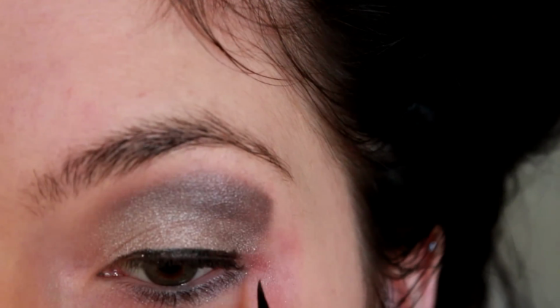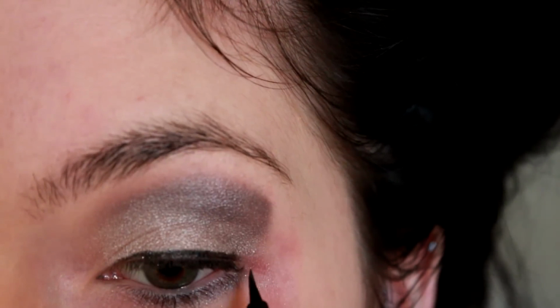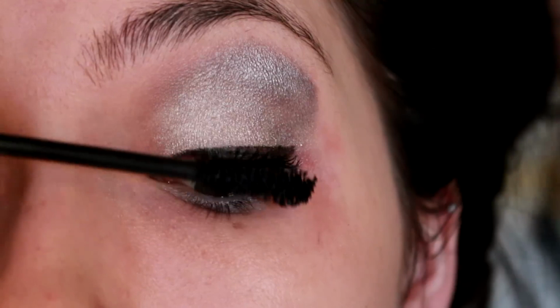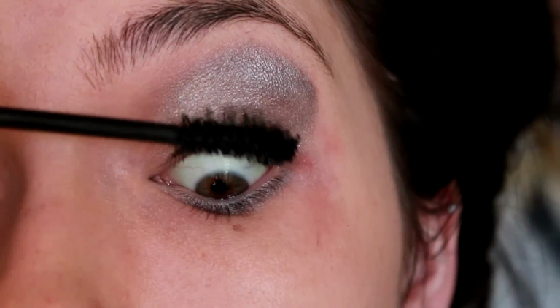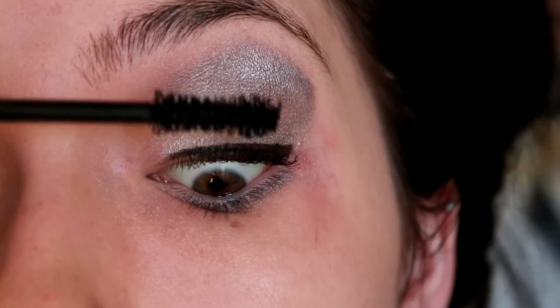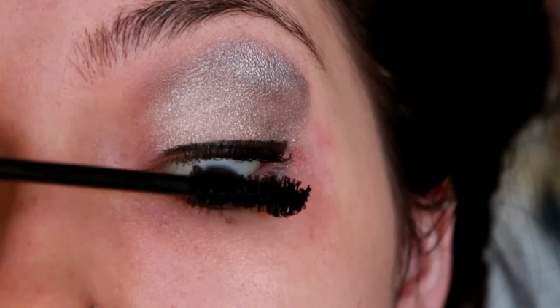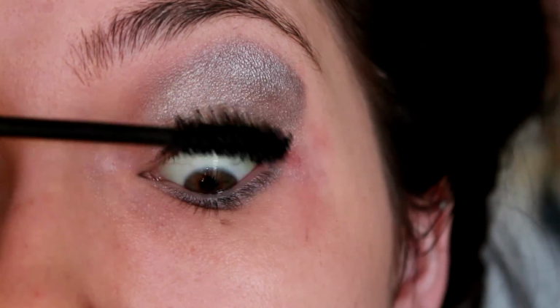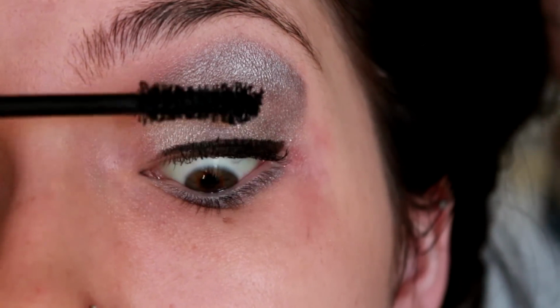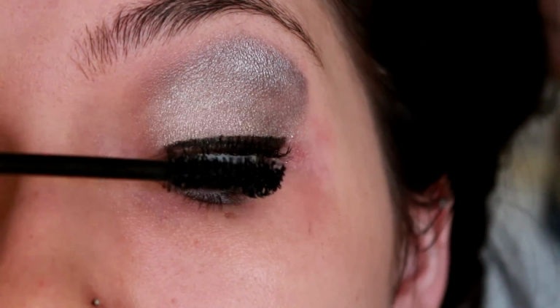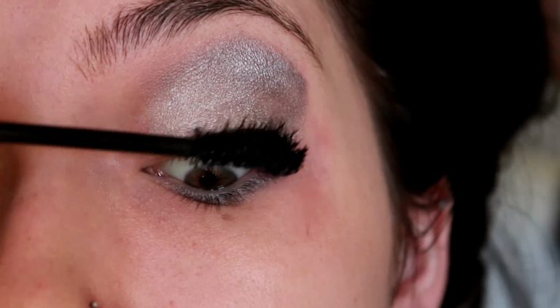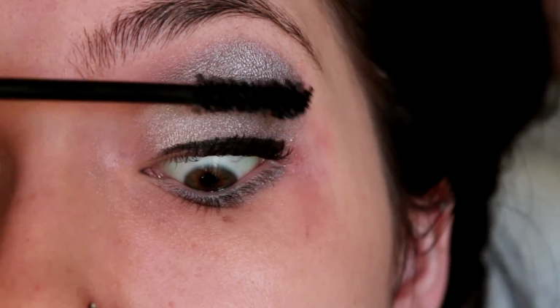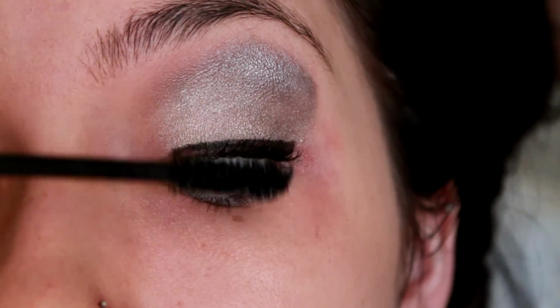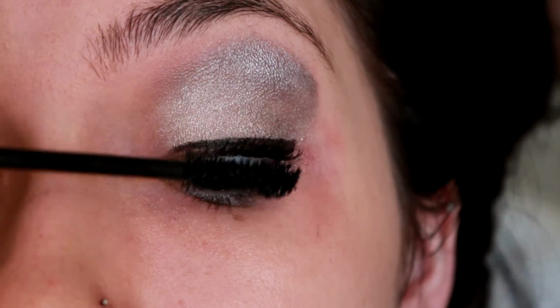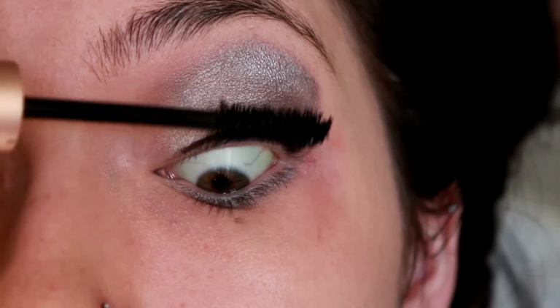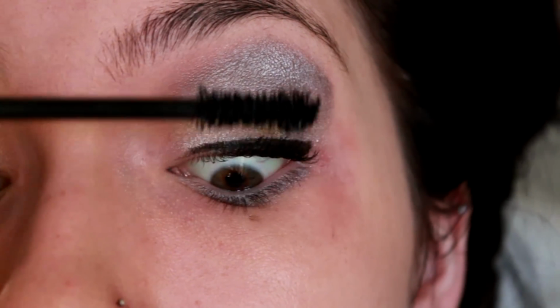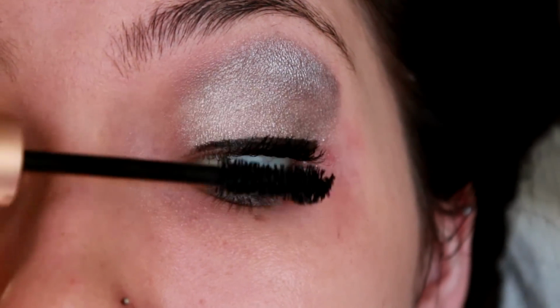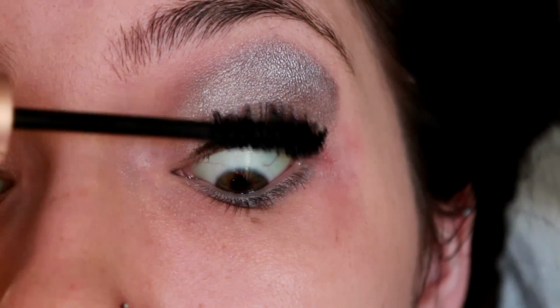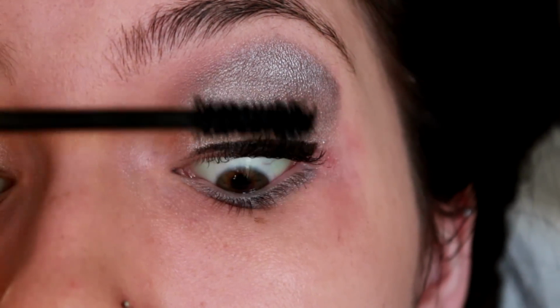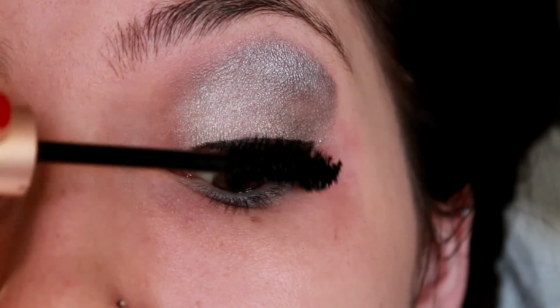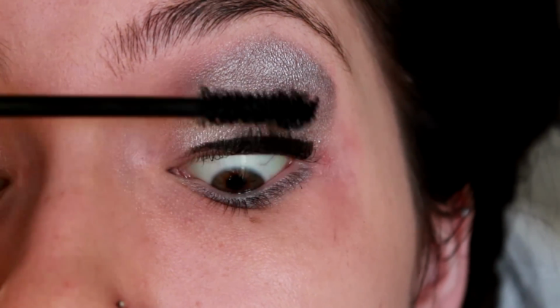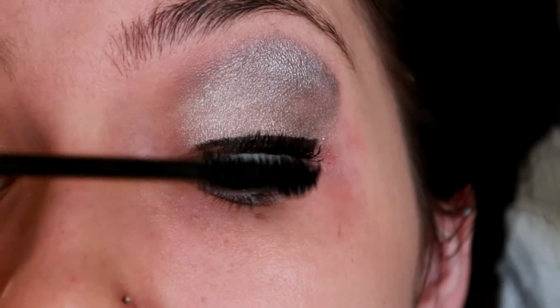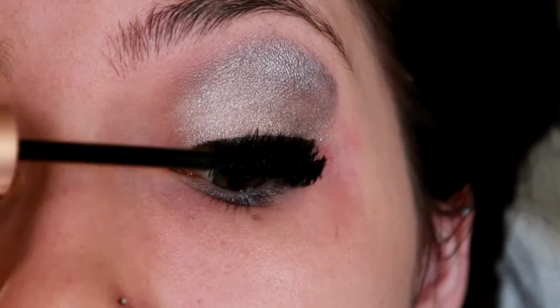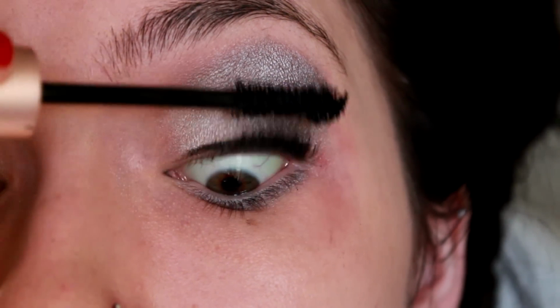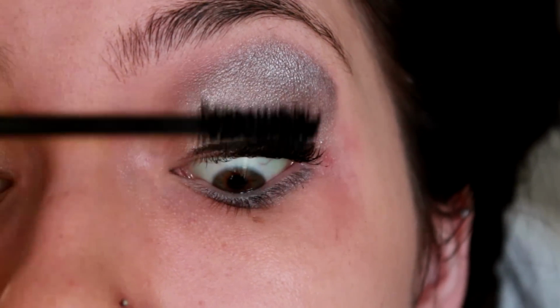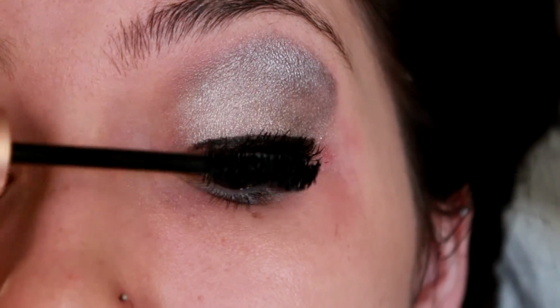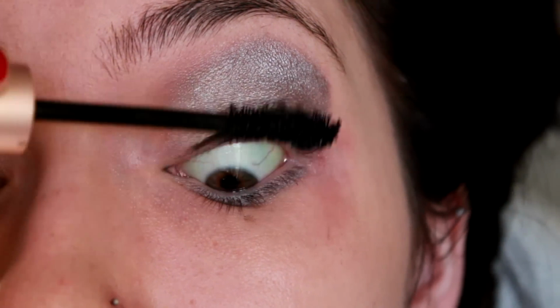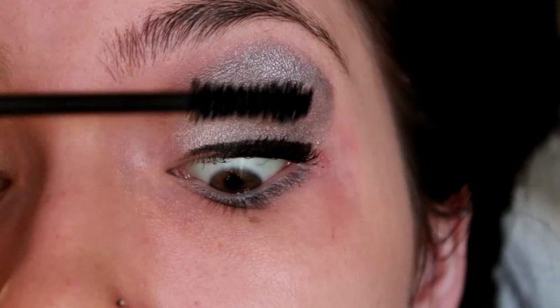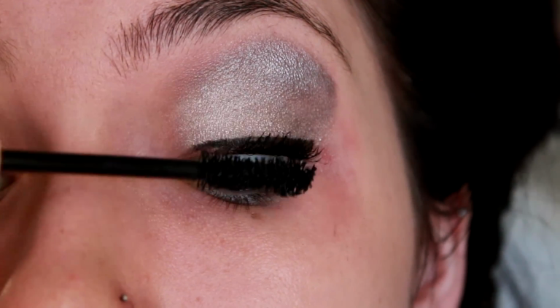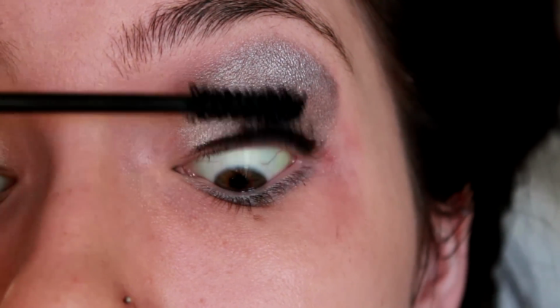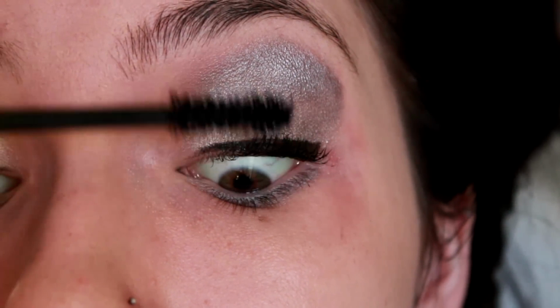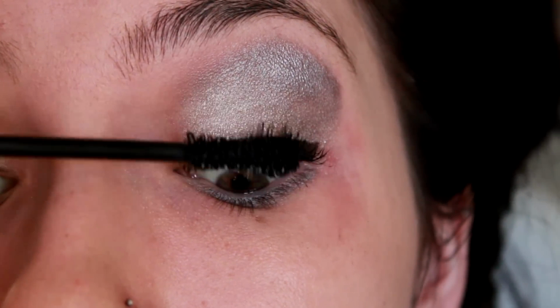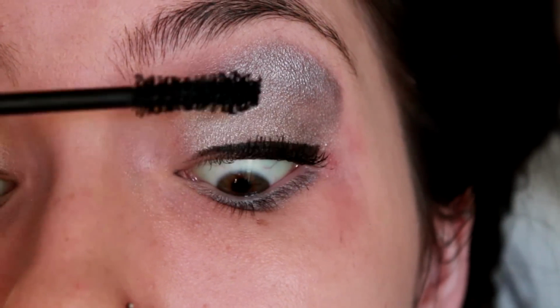Now I'm putting on my favorite mascara, which is my Too Faced Better Than Sex Mascara.